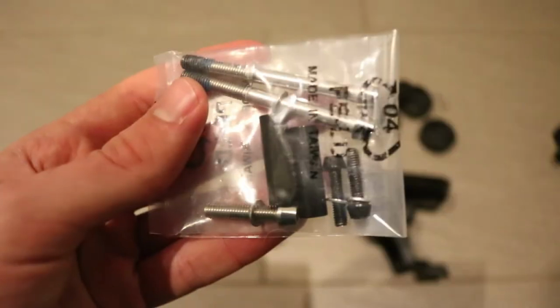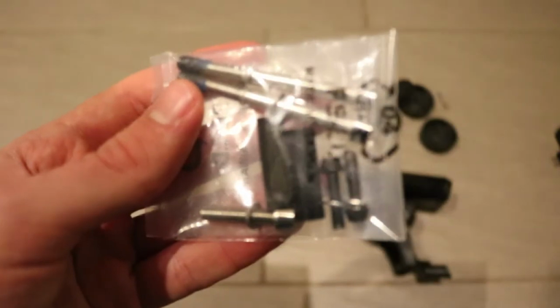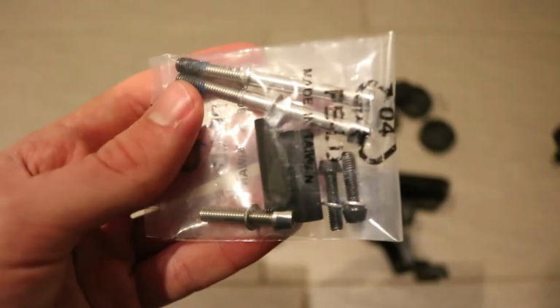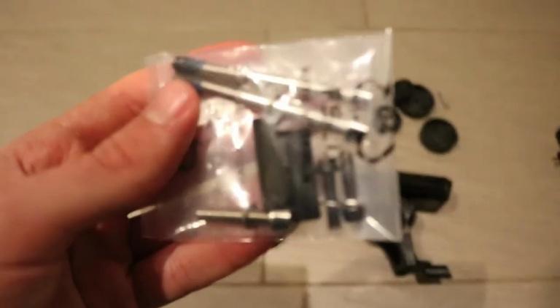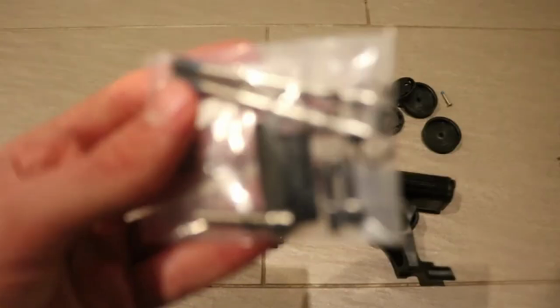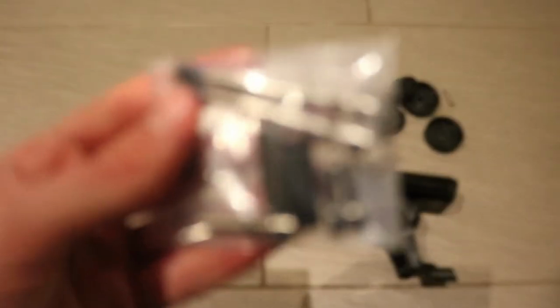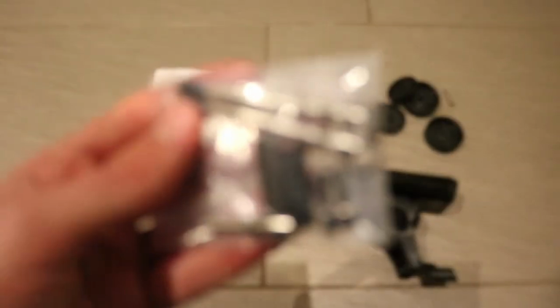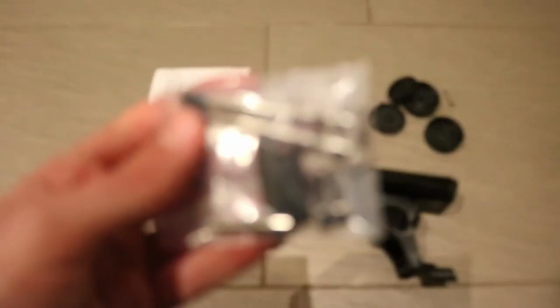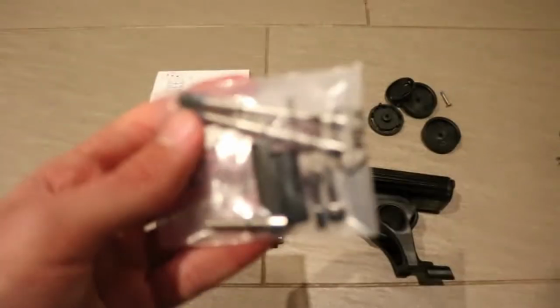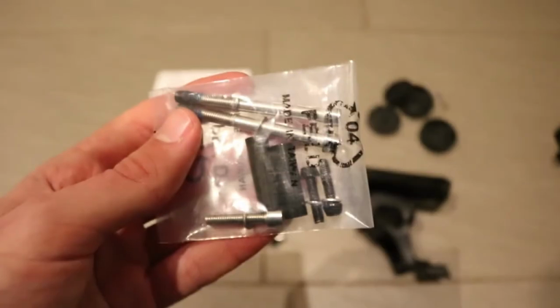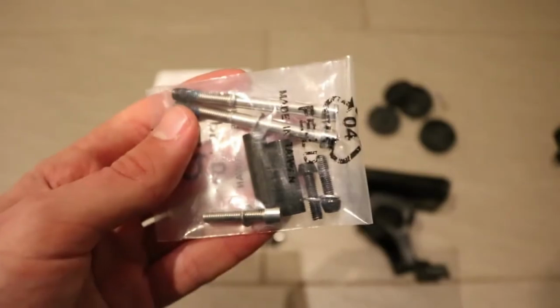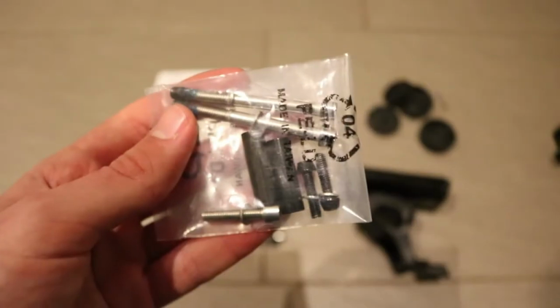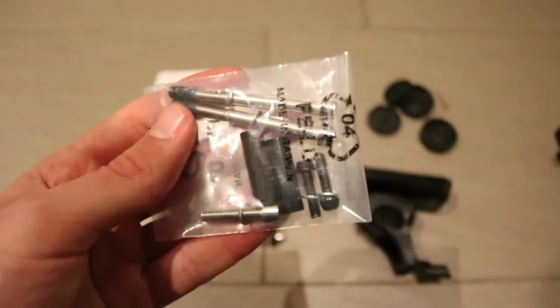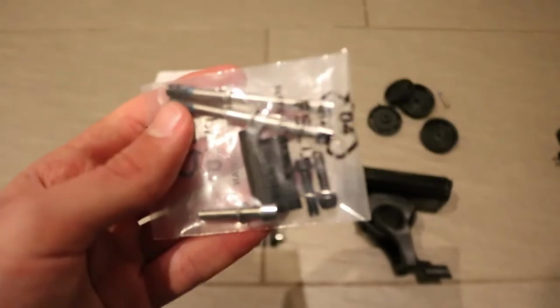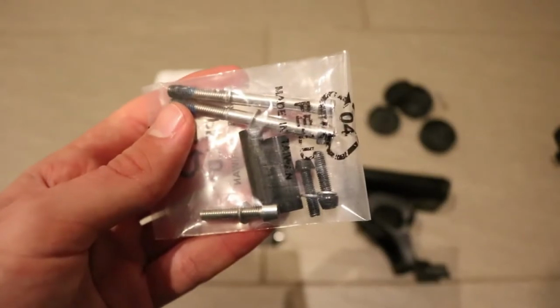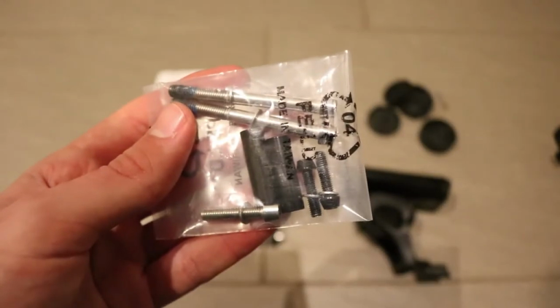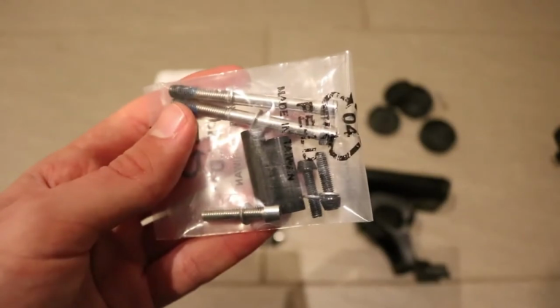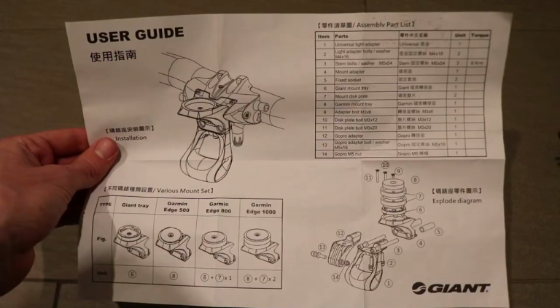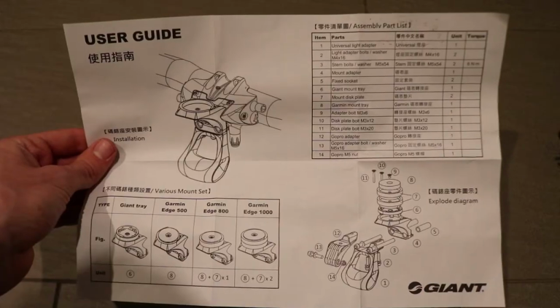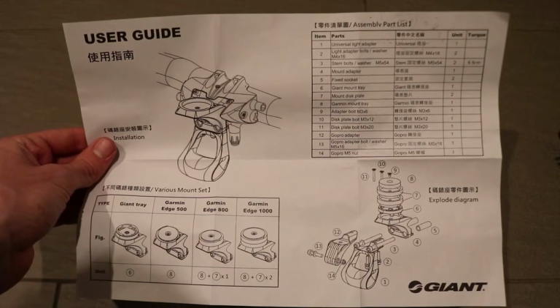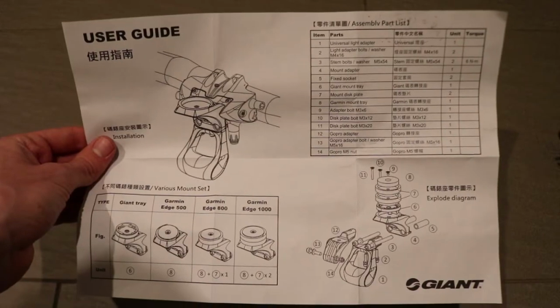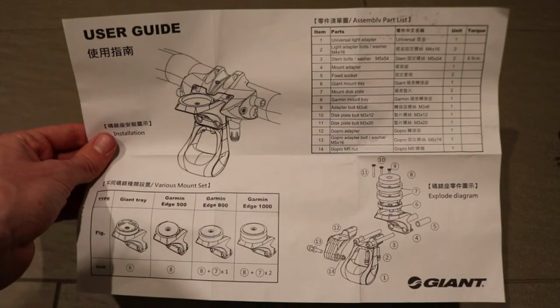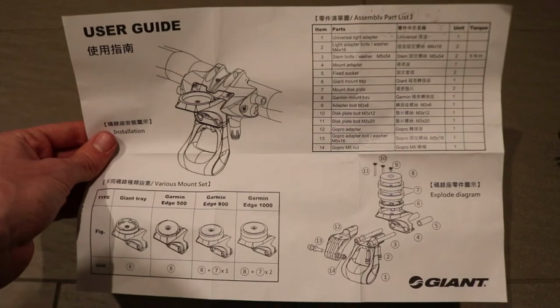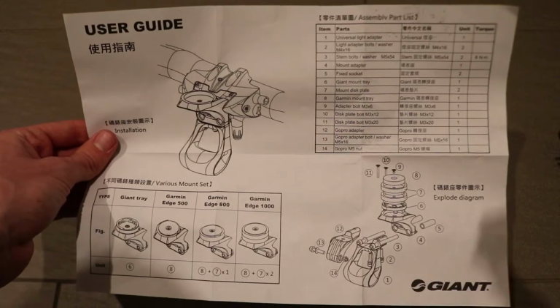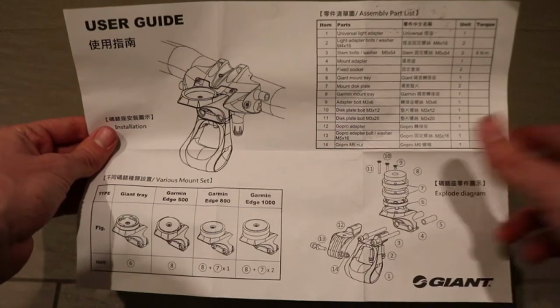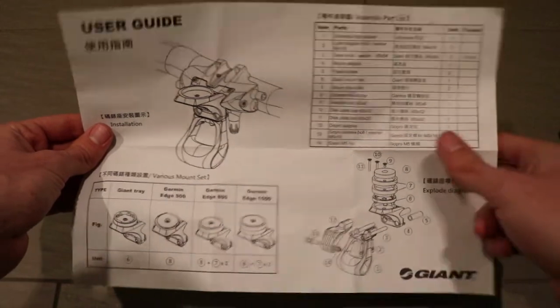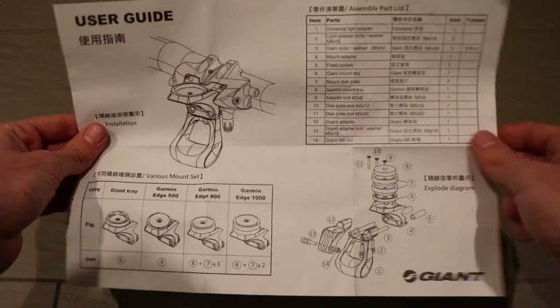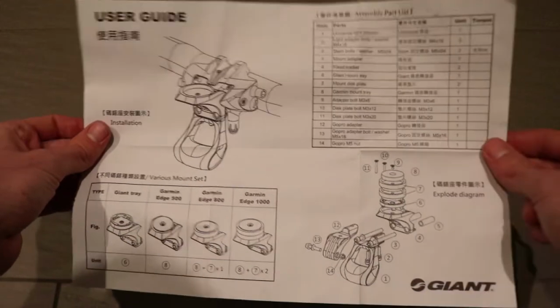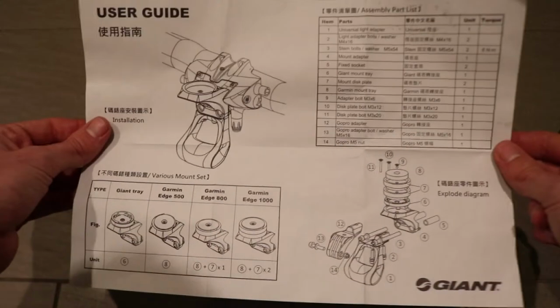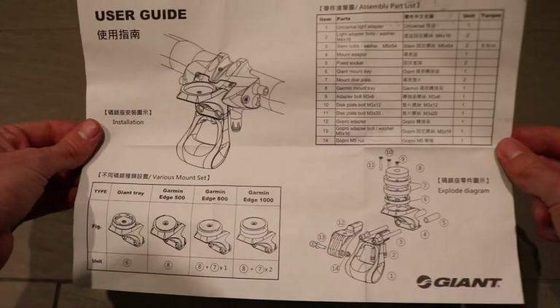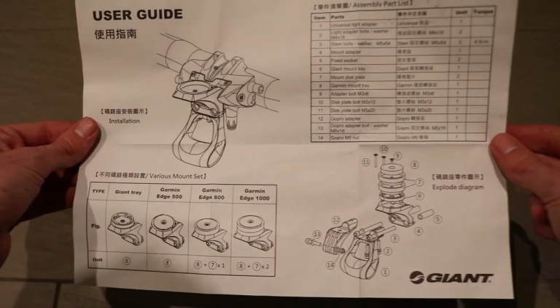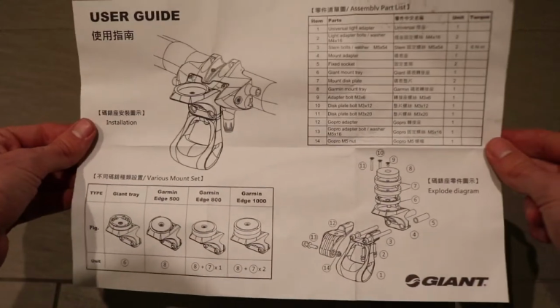The package also includes a variety of mounting hardware required later, and also the instruction manual.